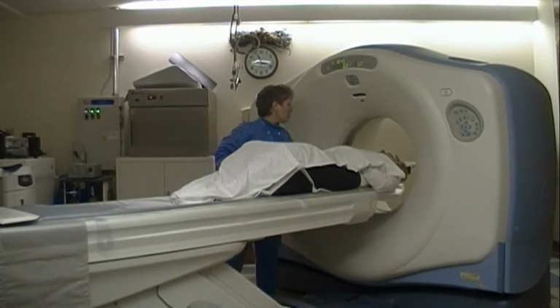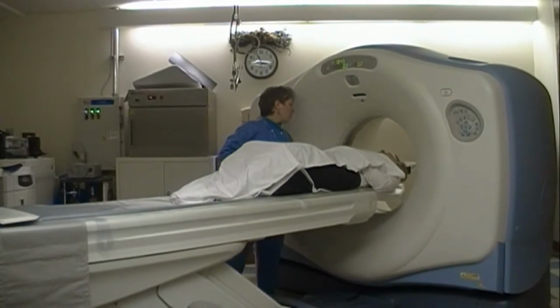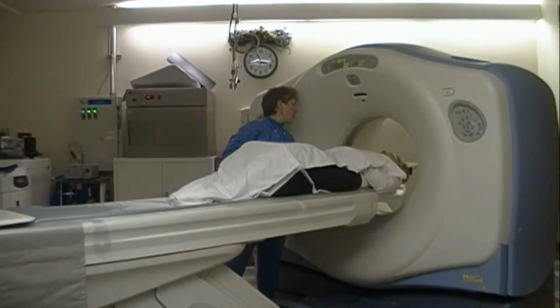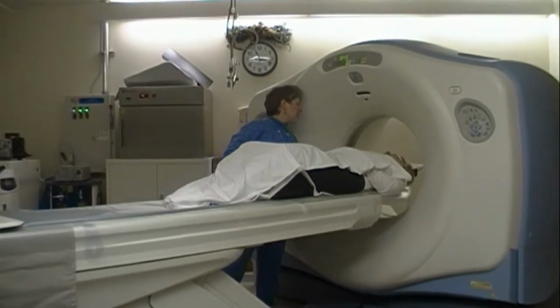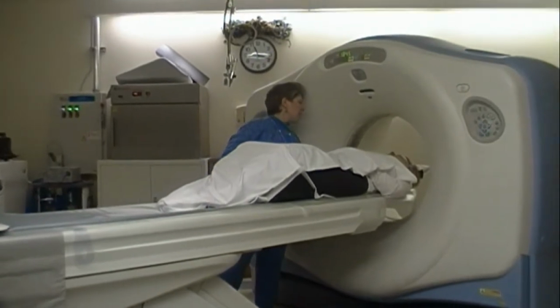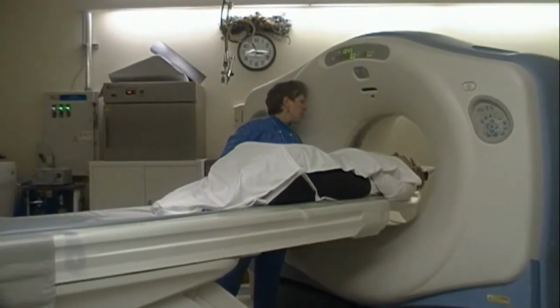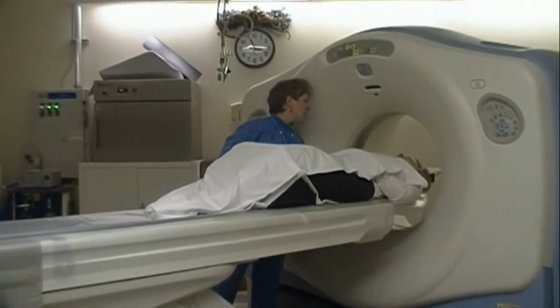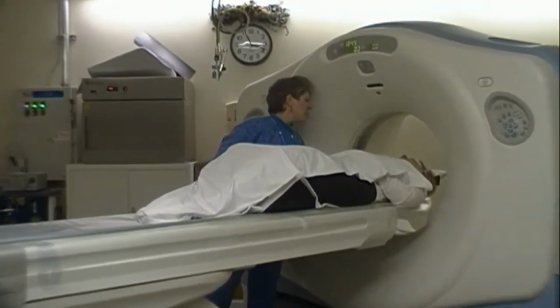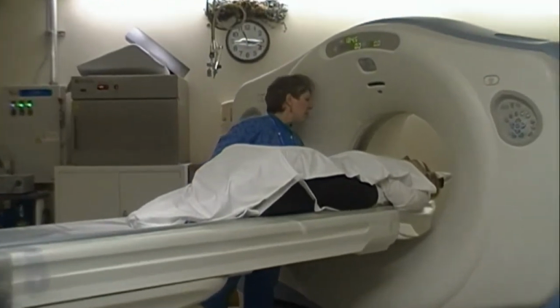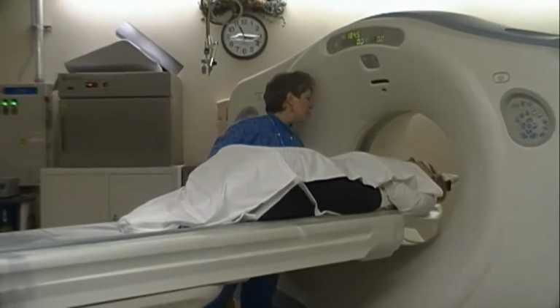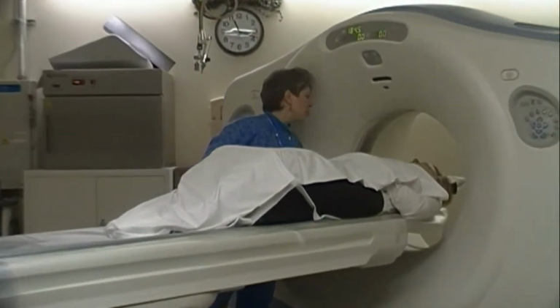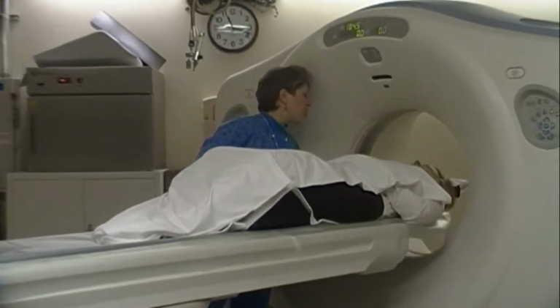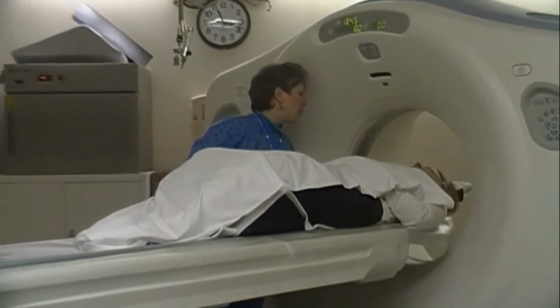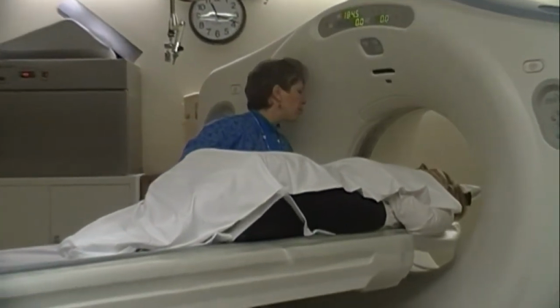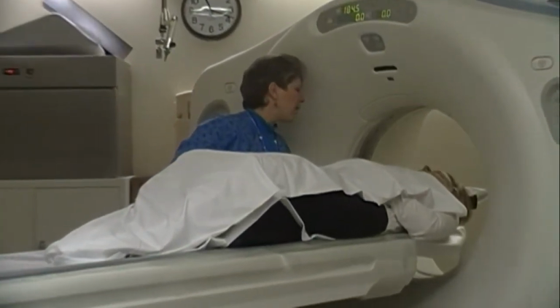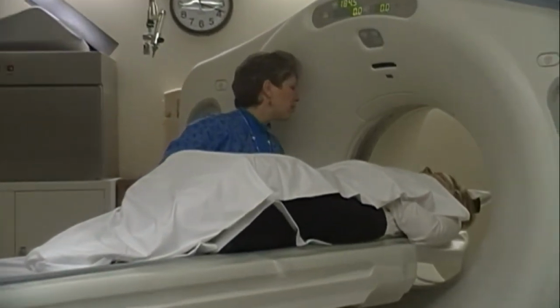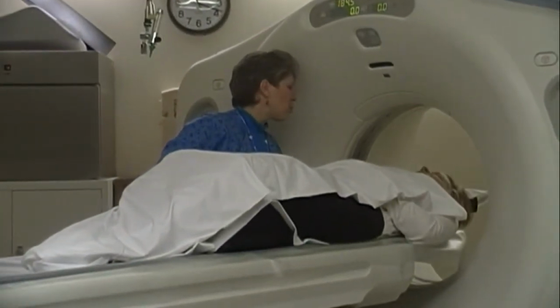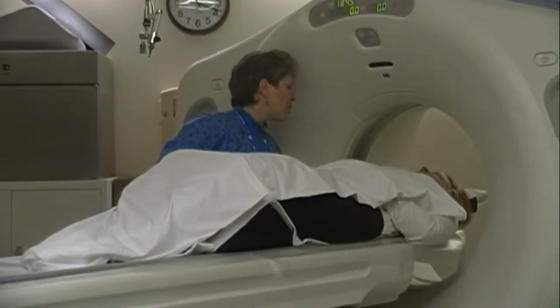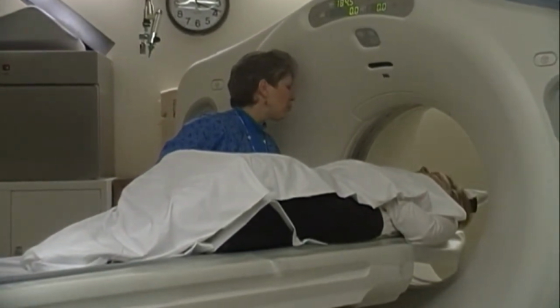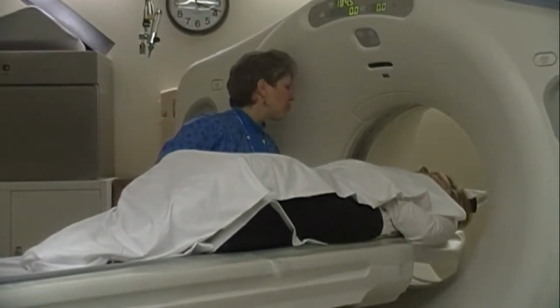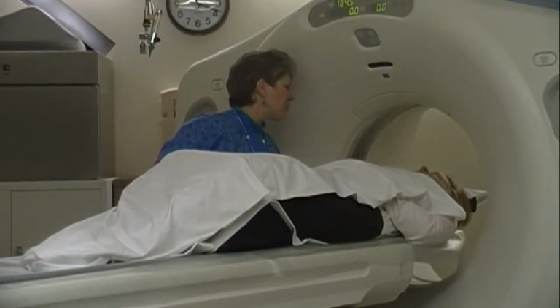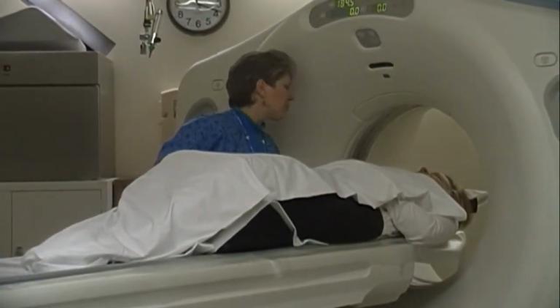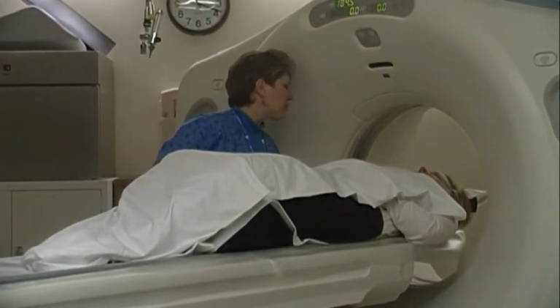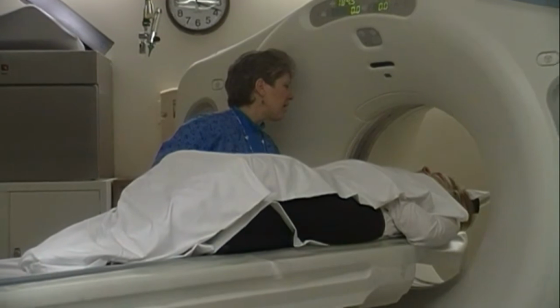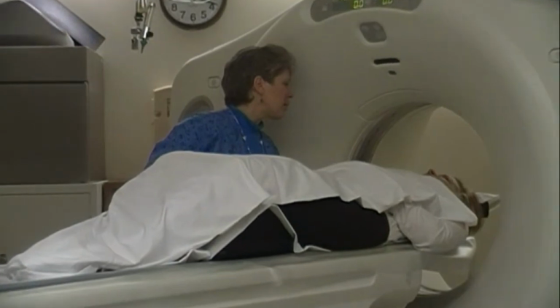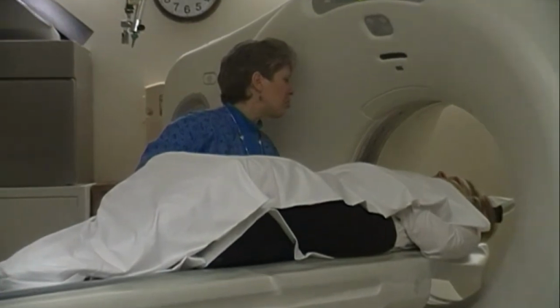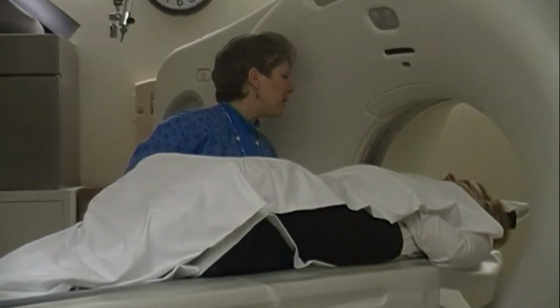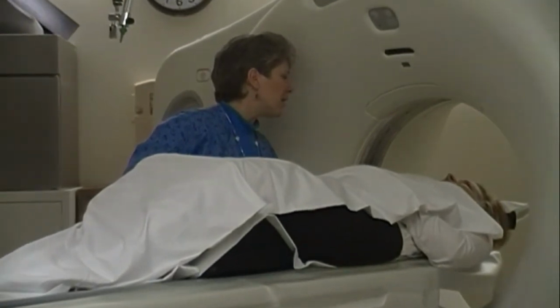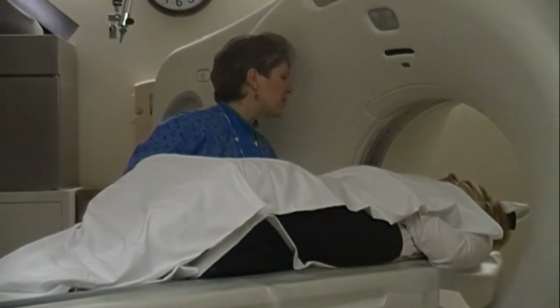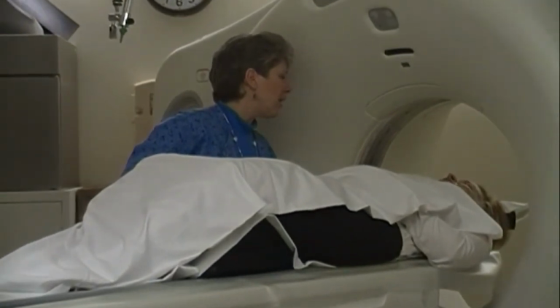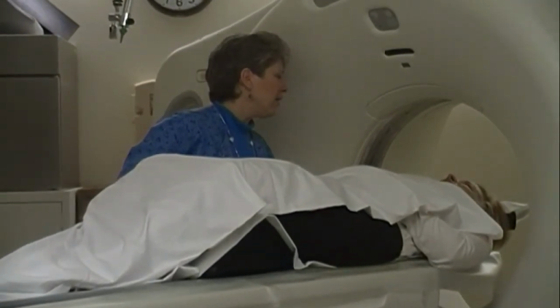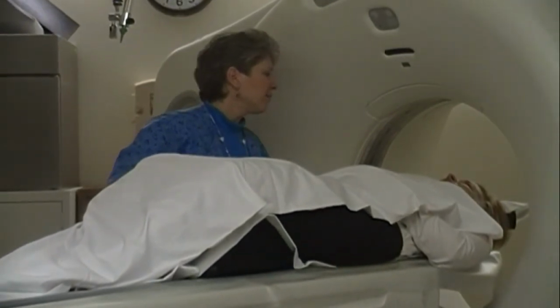Just hold very still. You can close your eyes, or open them — whatever's more comfortable for you. It's going to take about two minutes.